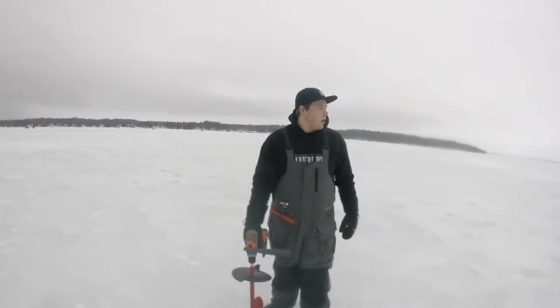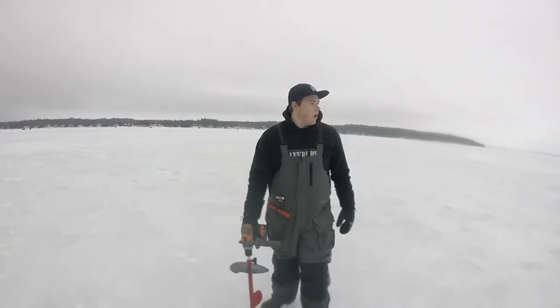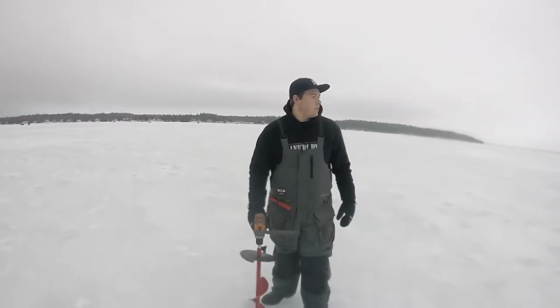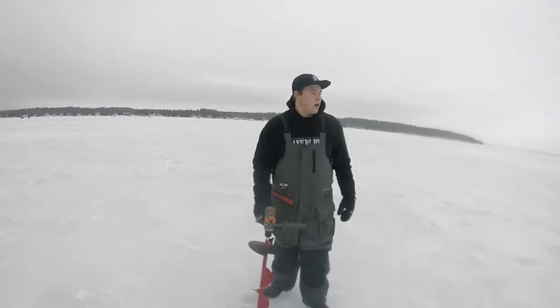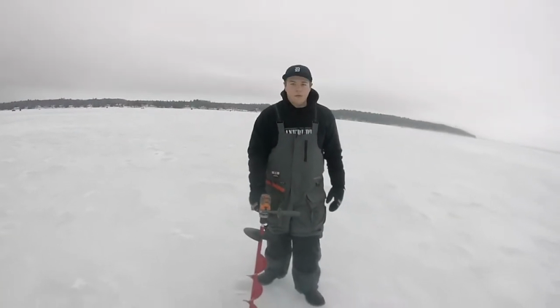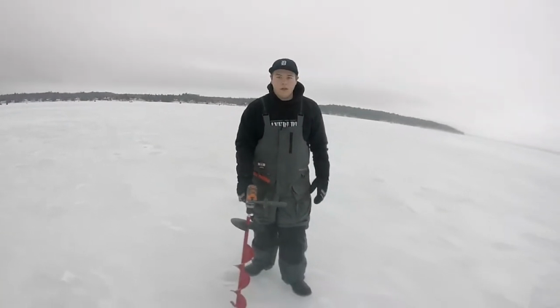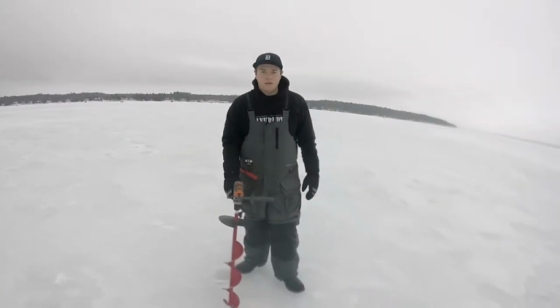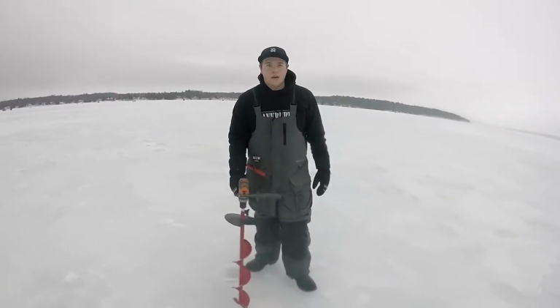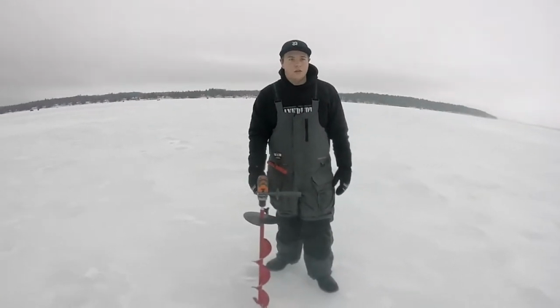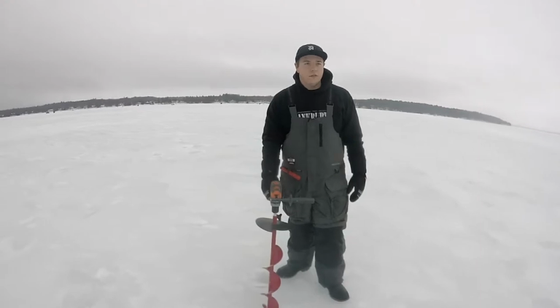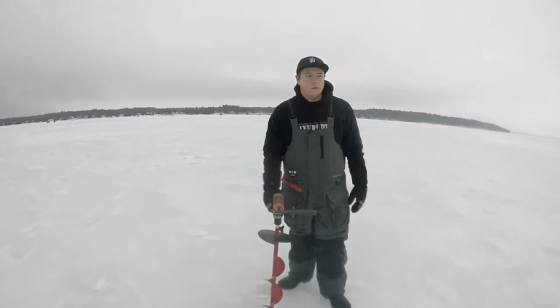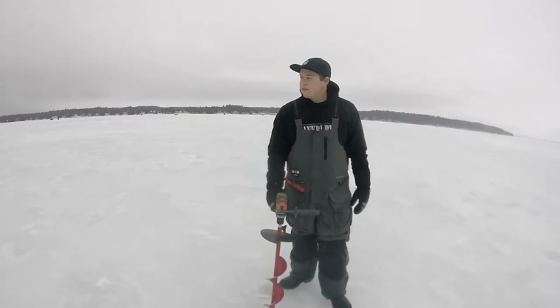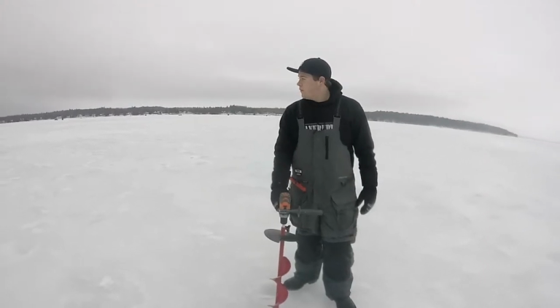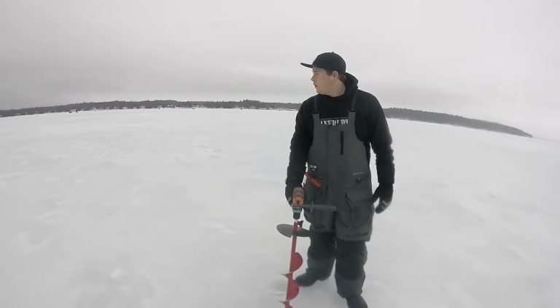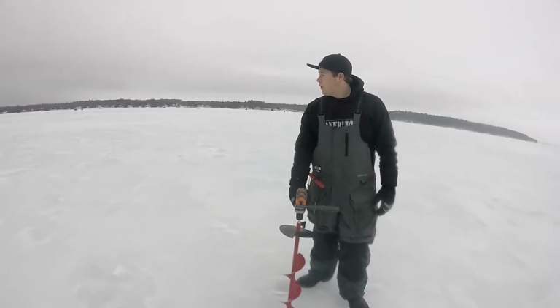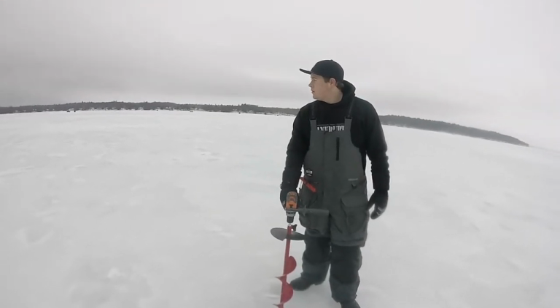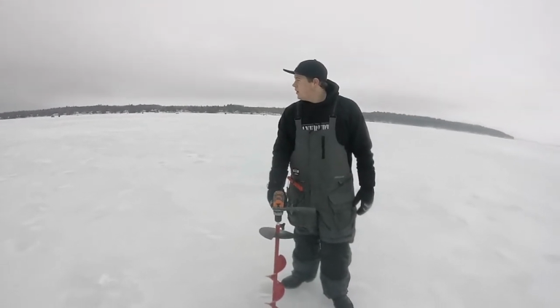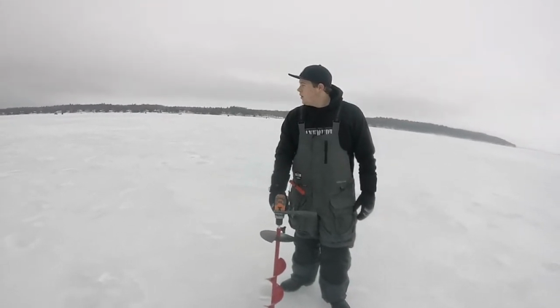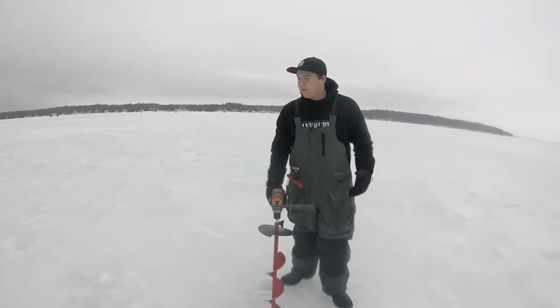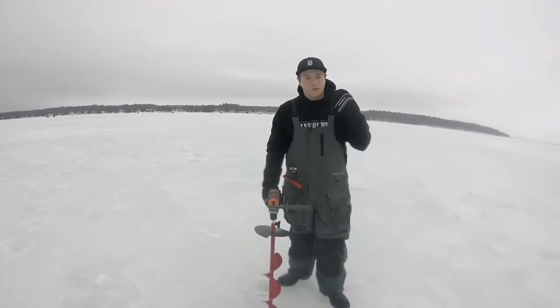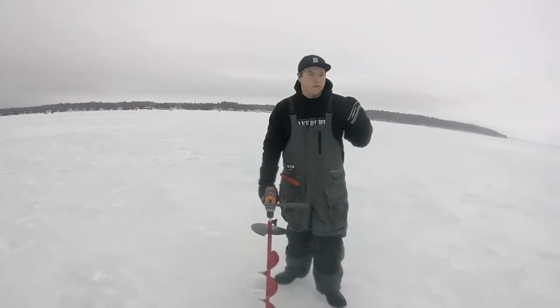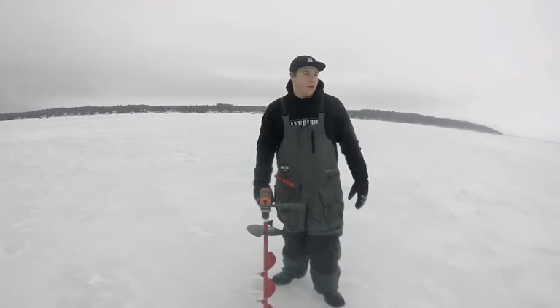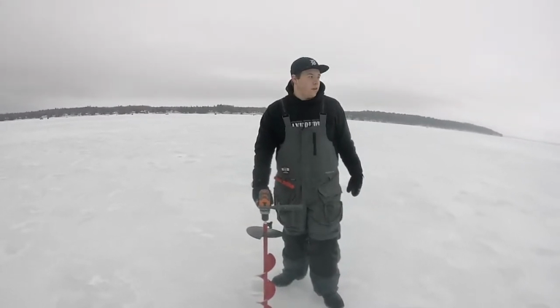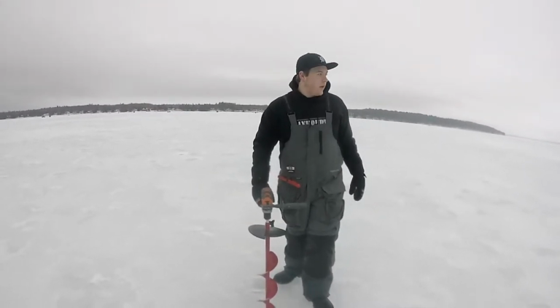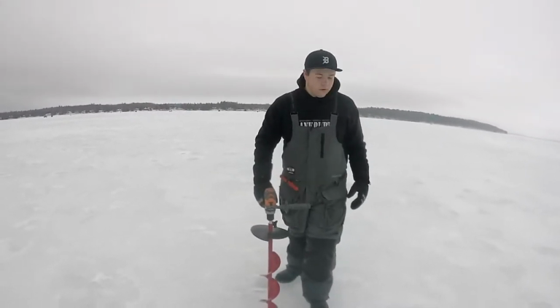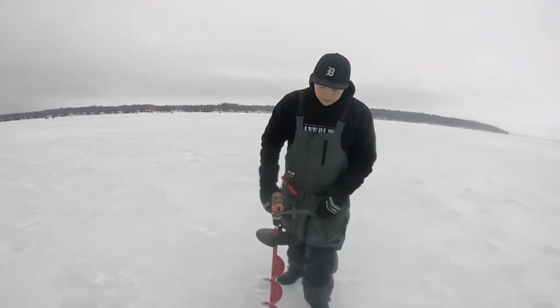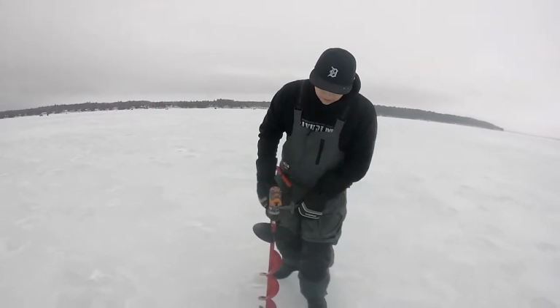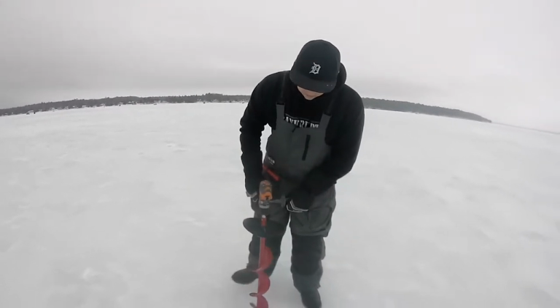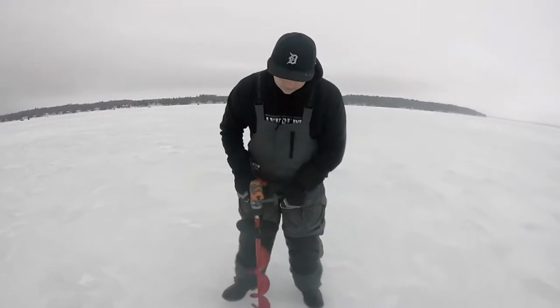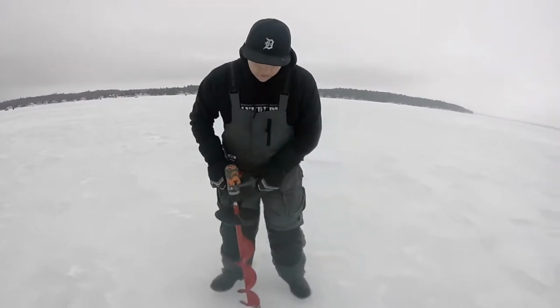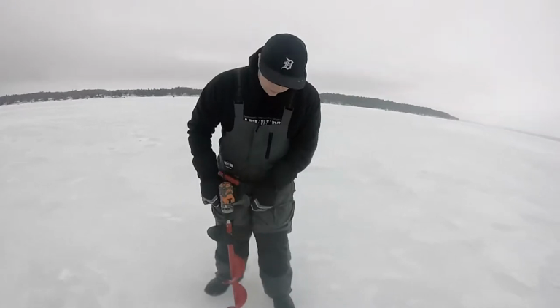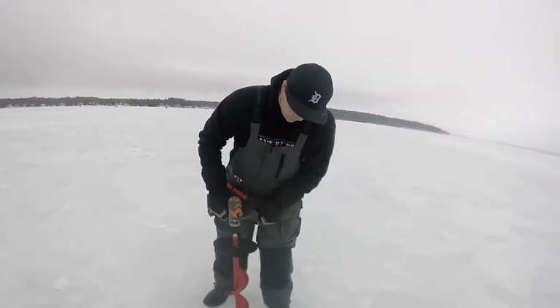Alright guys, we're out here at Burnt Lake. It's 35 degrees out — 4 degrees real feel. Nice one. So we got a baseball hammer in. Get these tip-ups going.